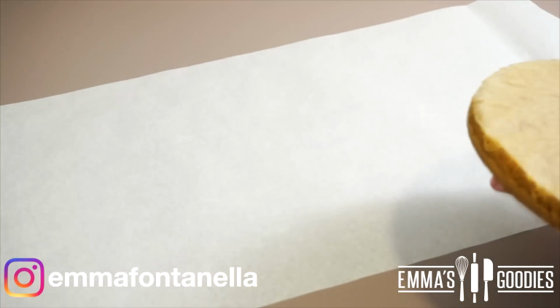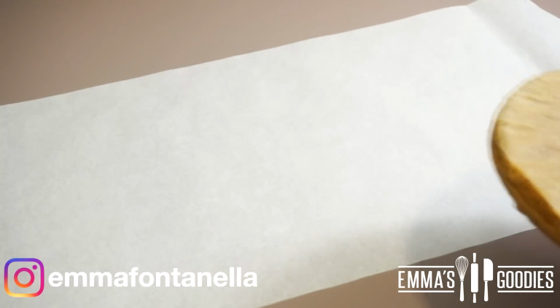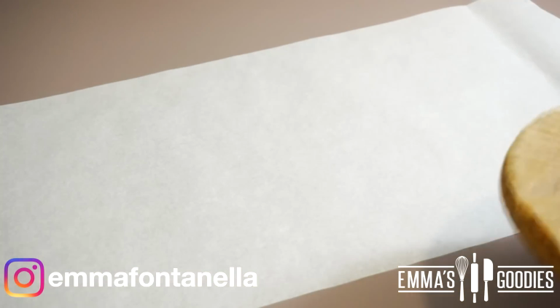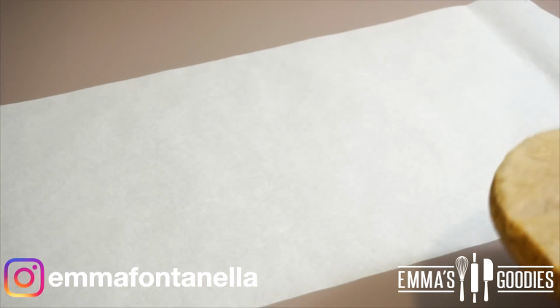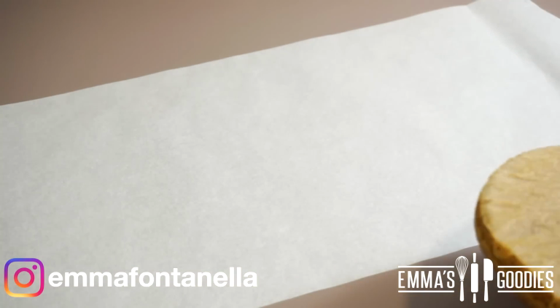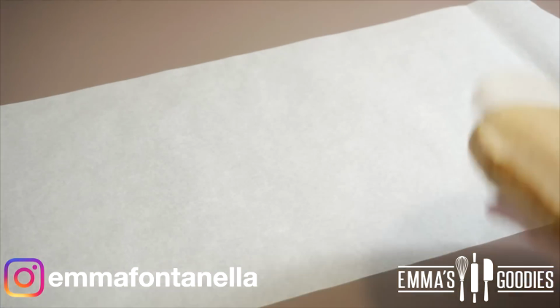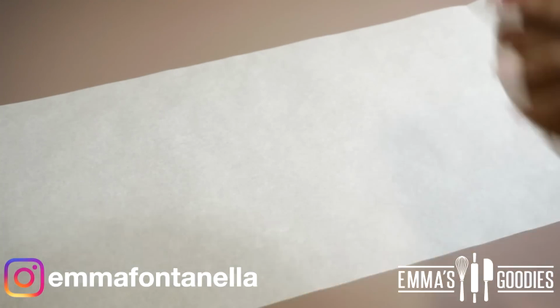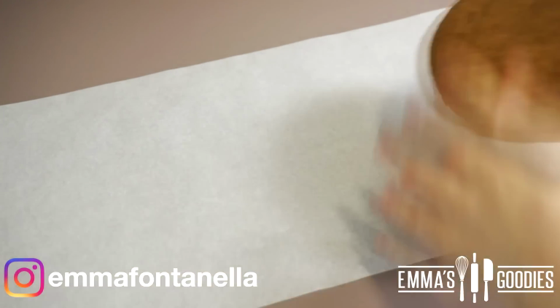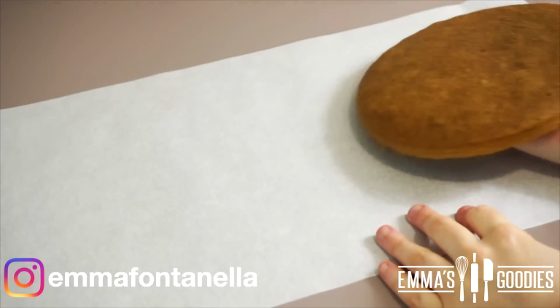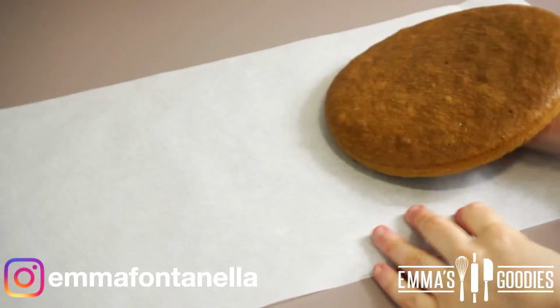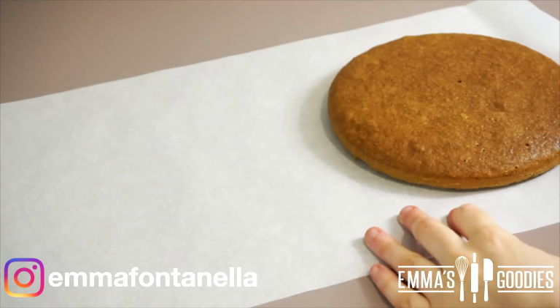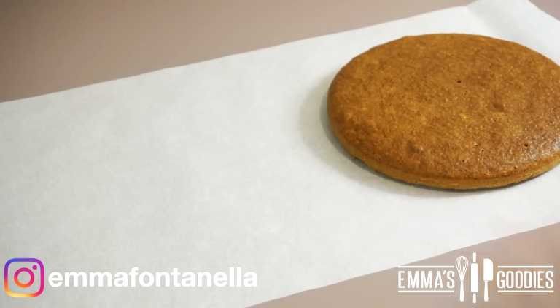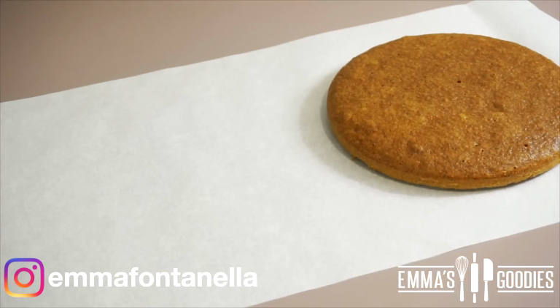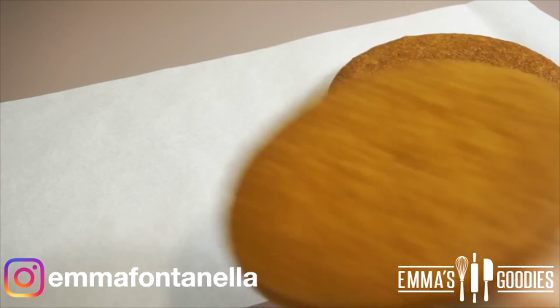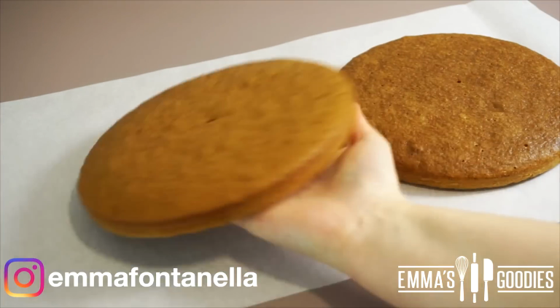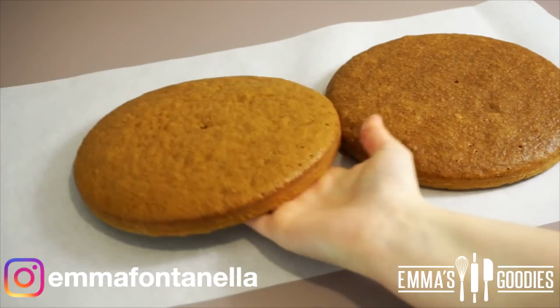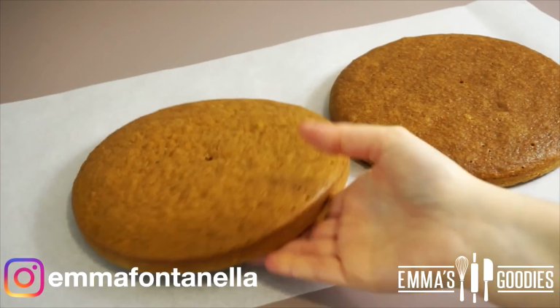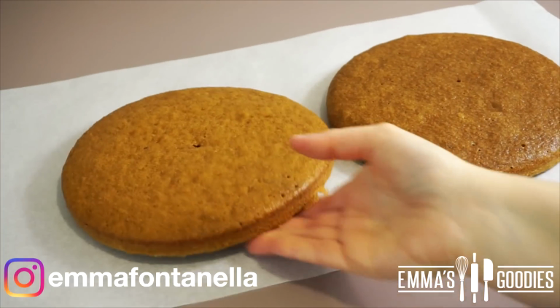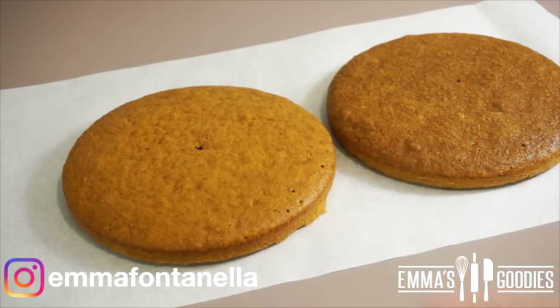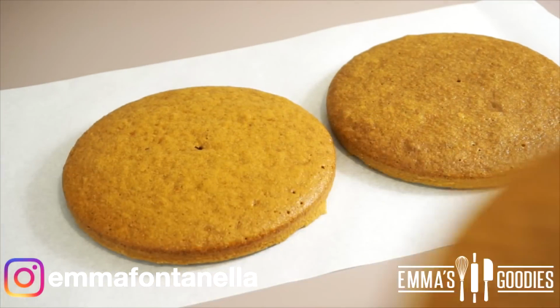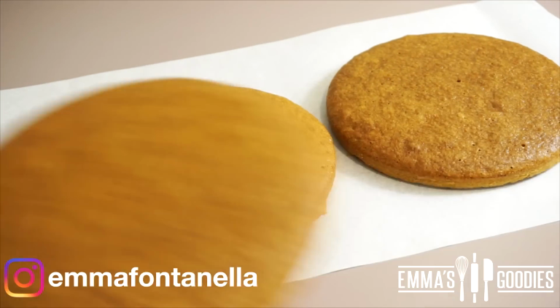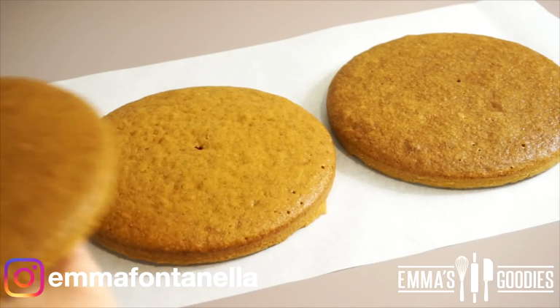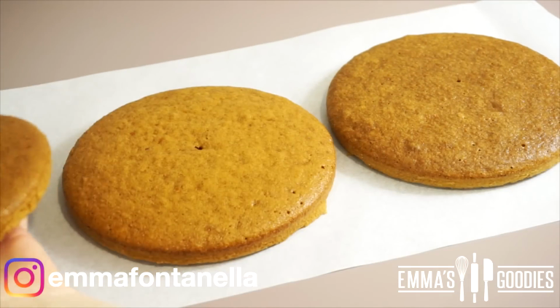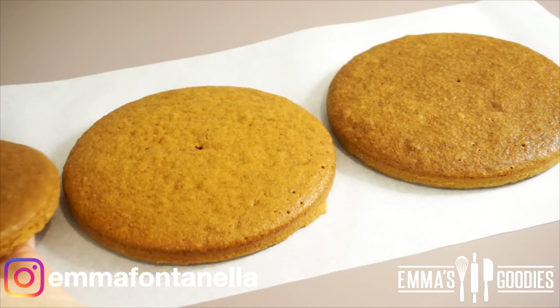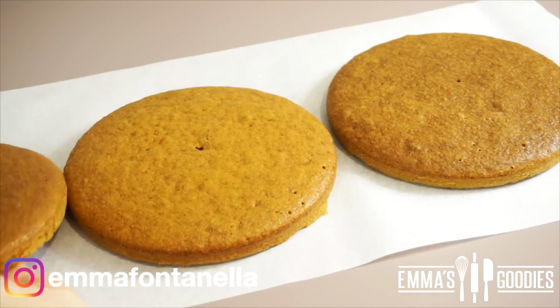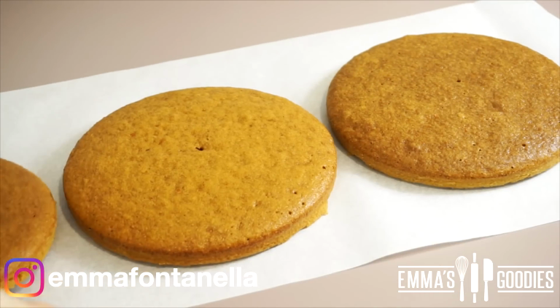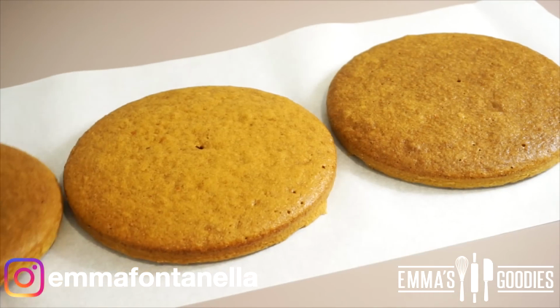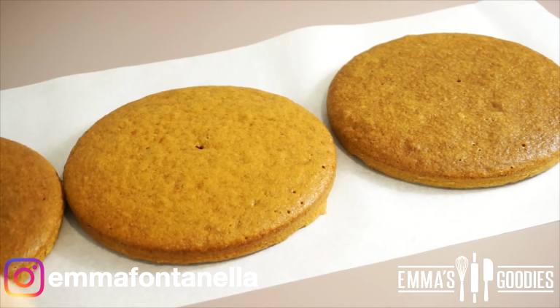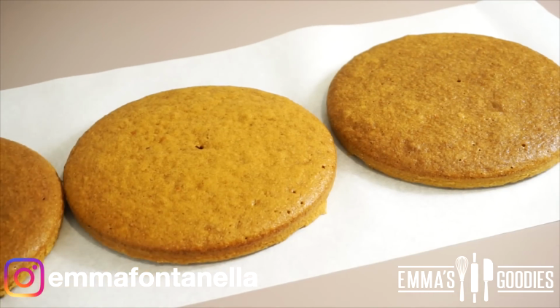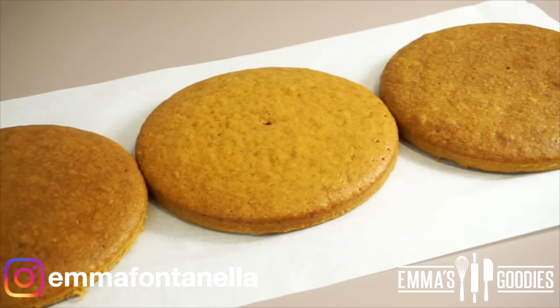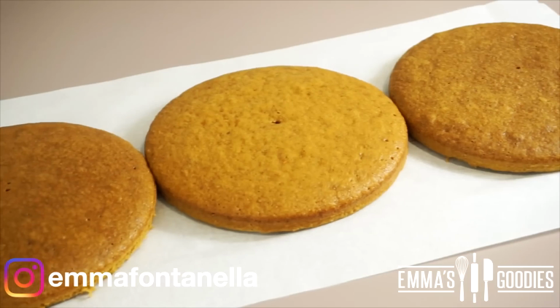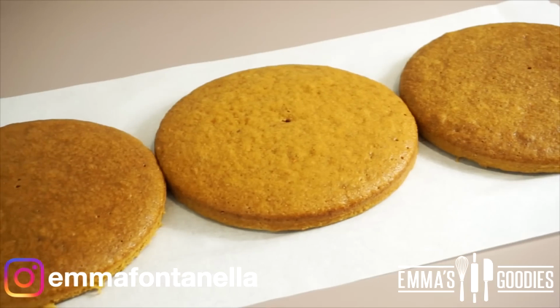Allow these to cool for 10 minutes, then turn them over and let them cool completely. While those are cooling, I'm going to show you how to make those adorable fondant carrots.